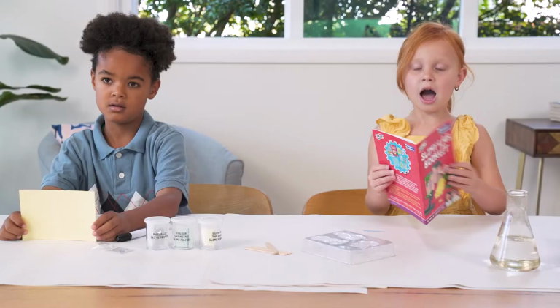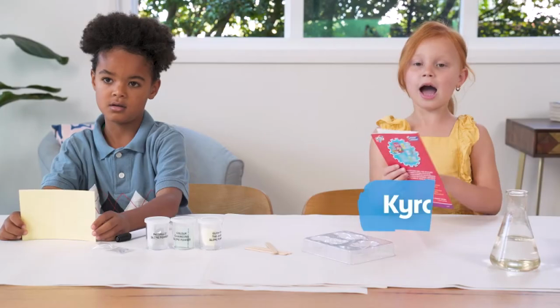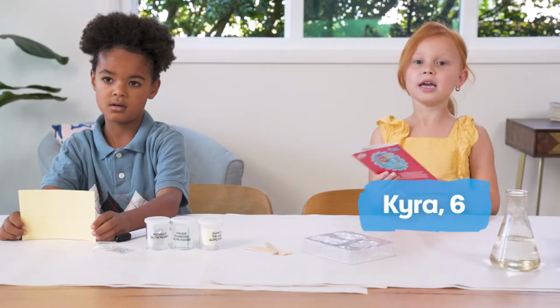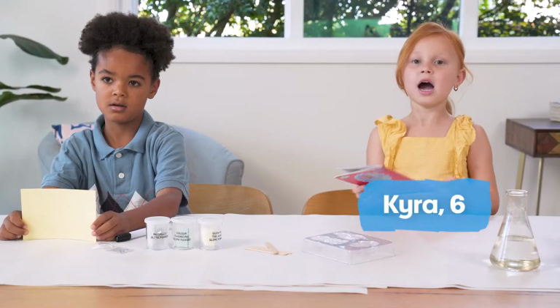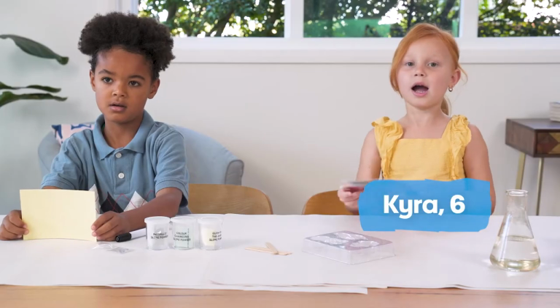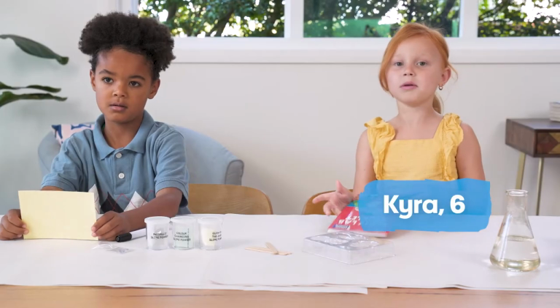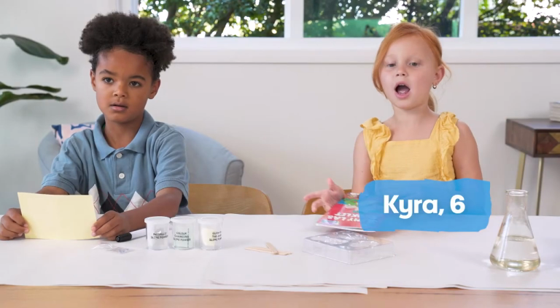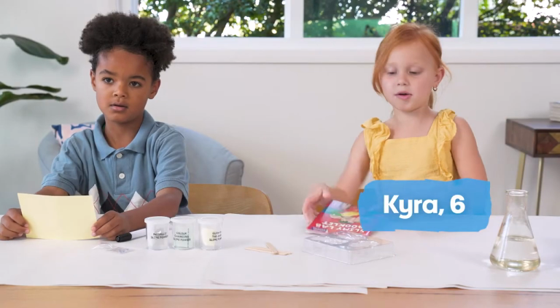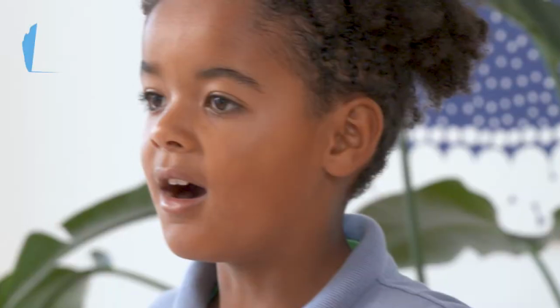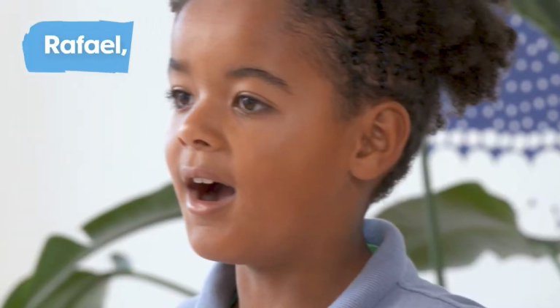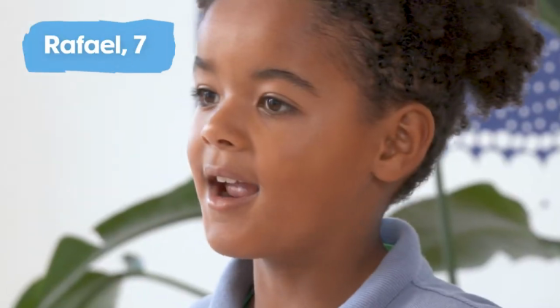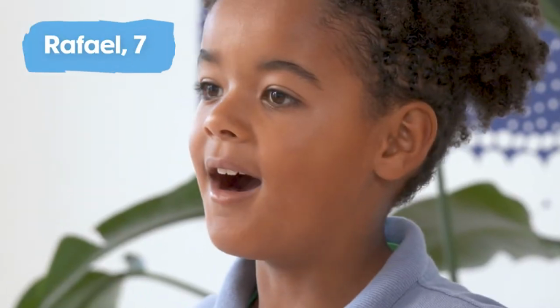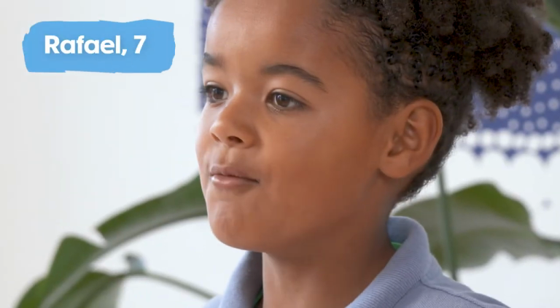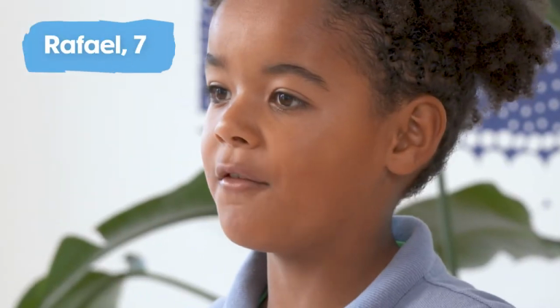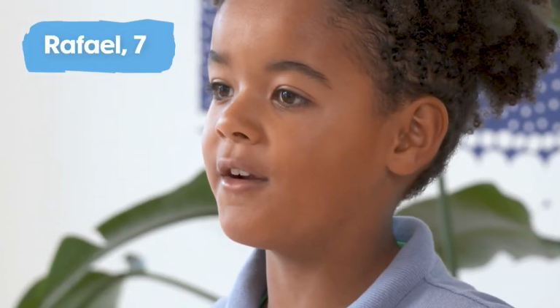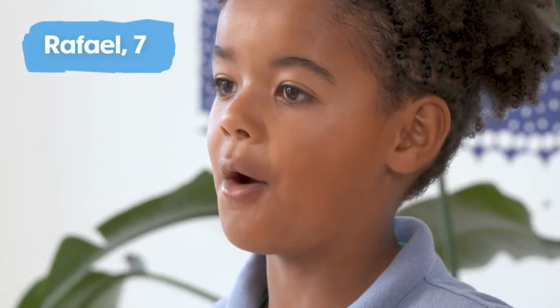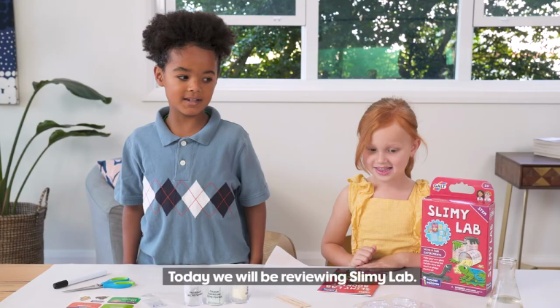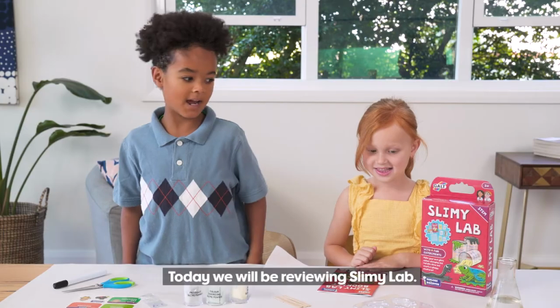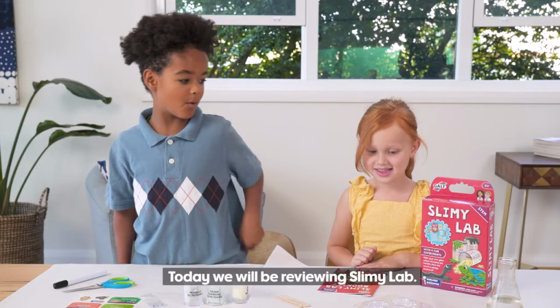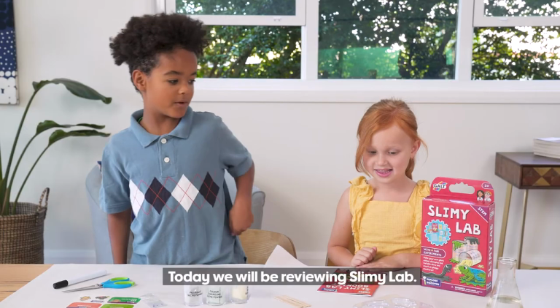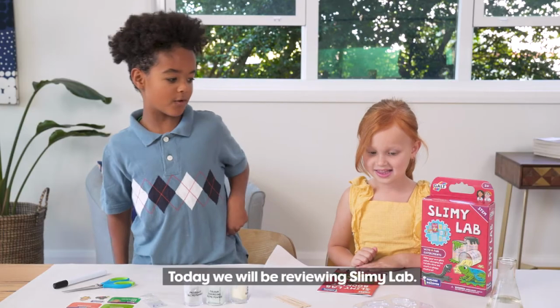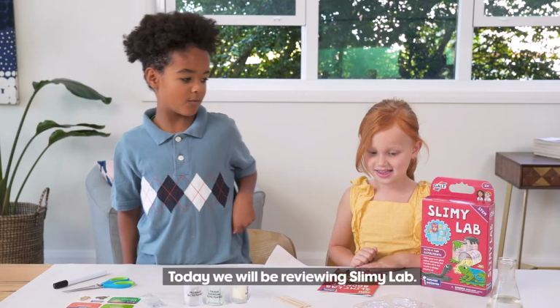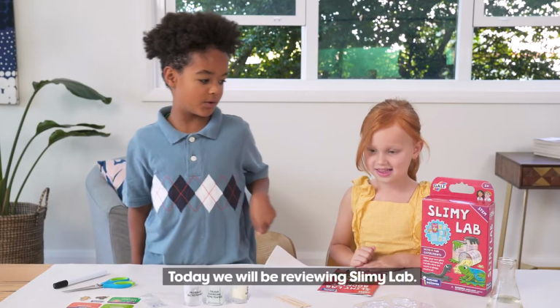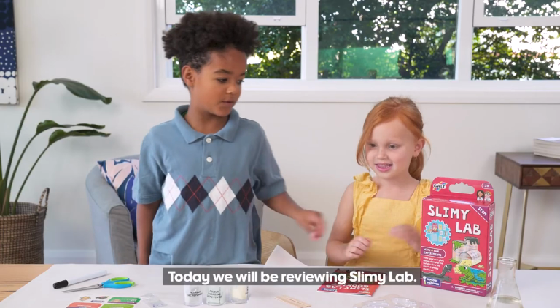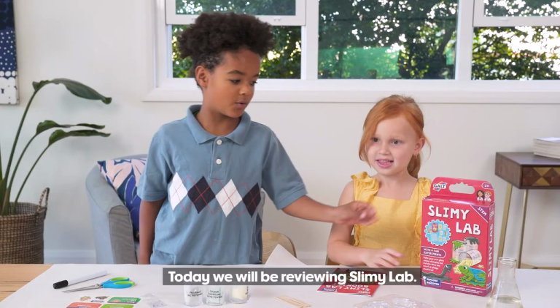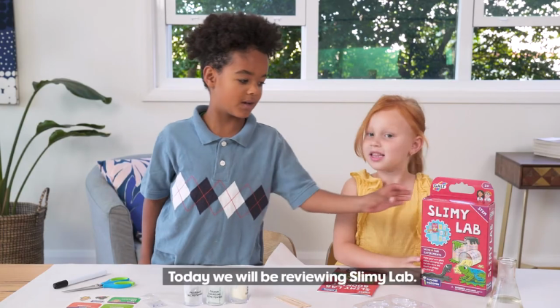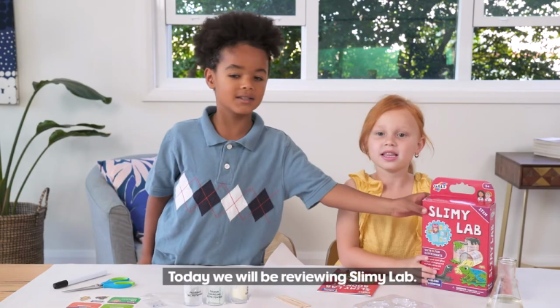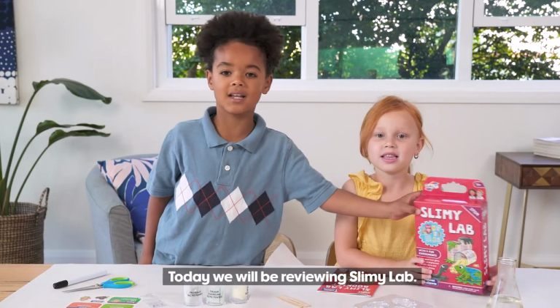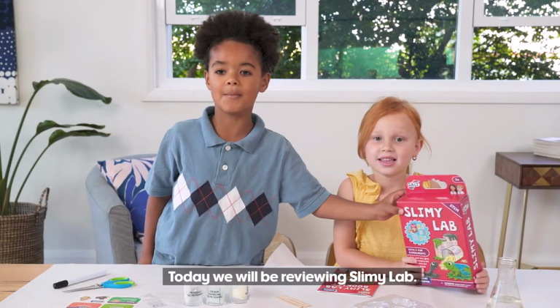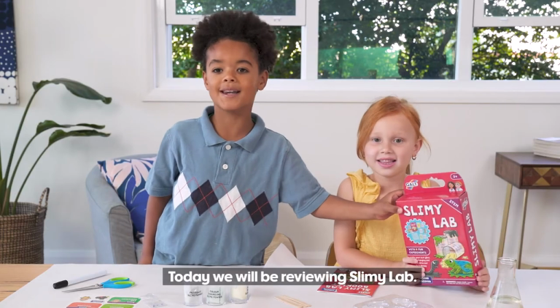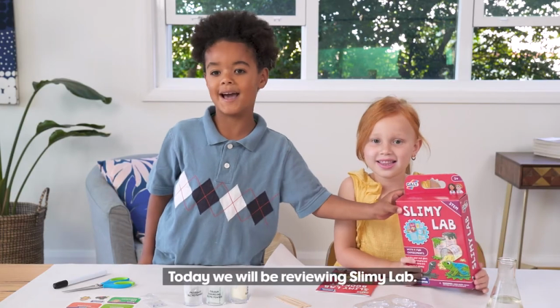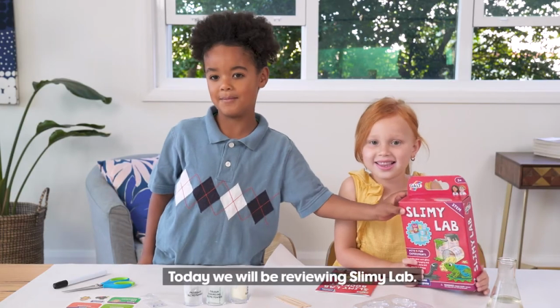Hi, I'm Kyla. Hi, I'm Raphael. Today we'll be reviewing Slimey Lab.